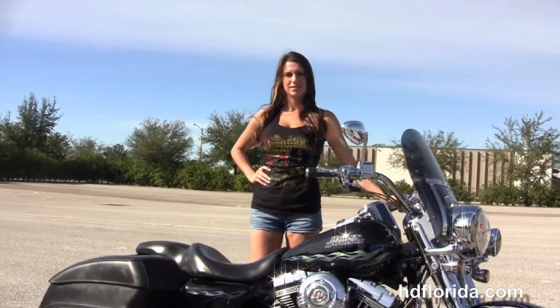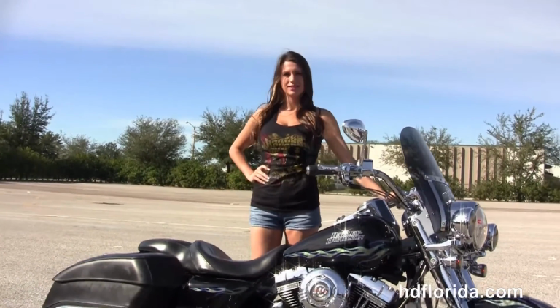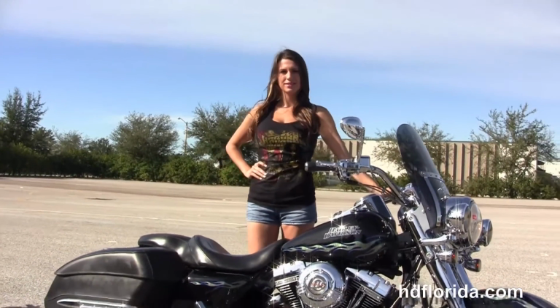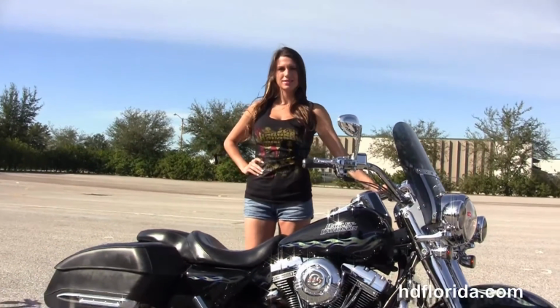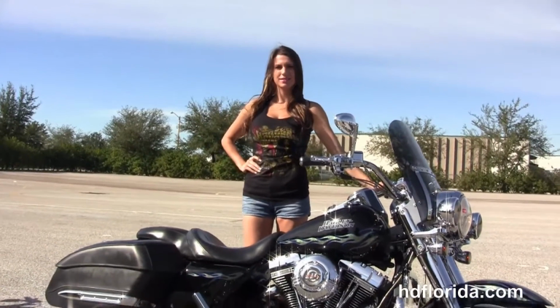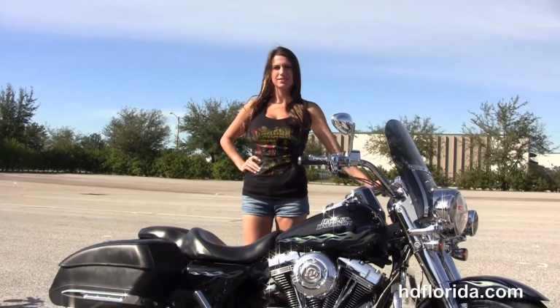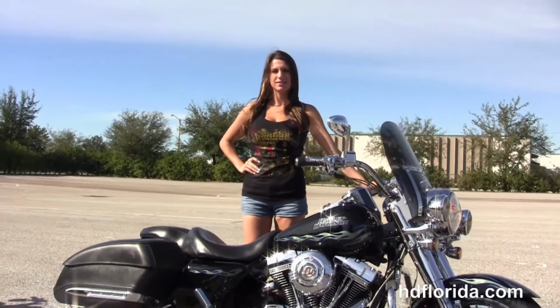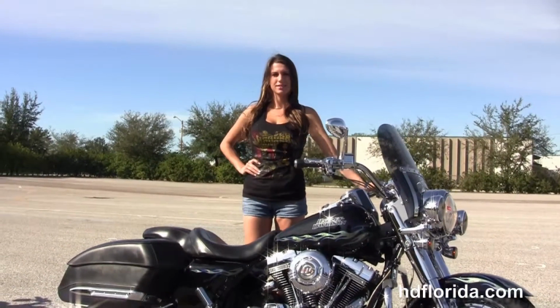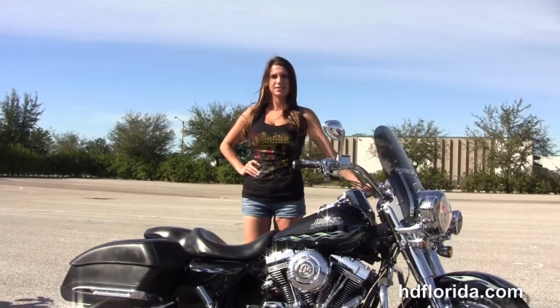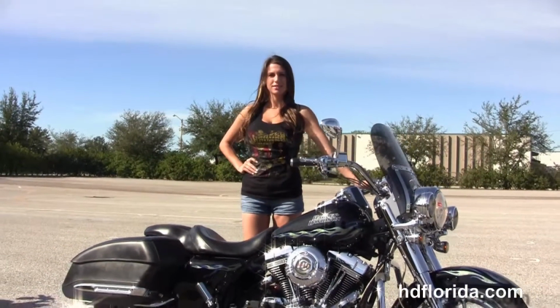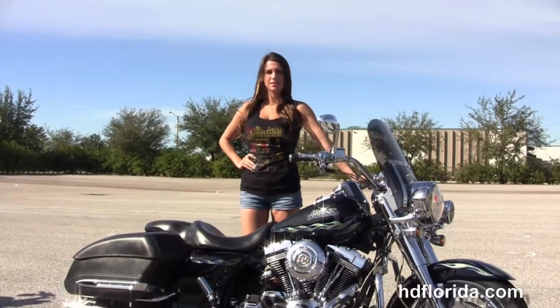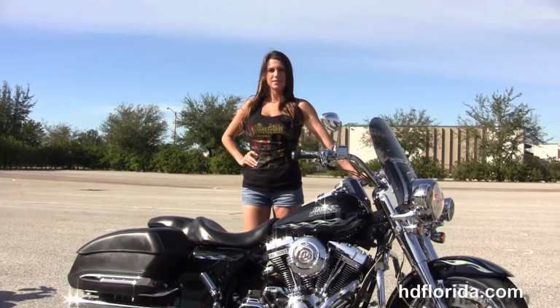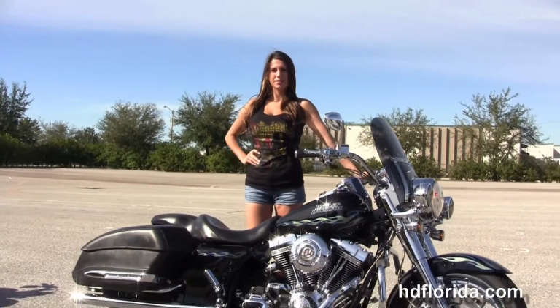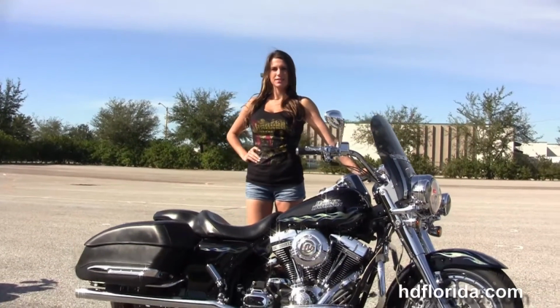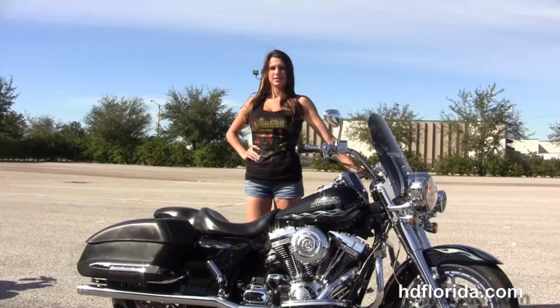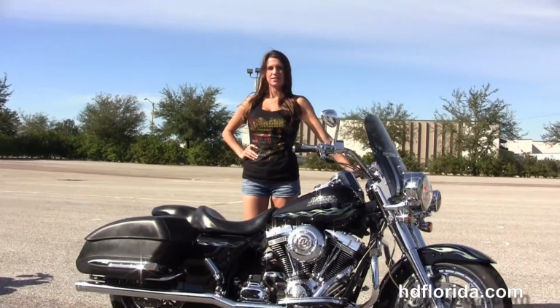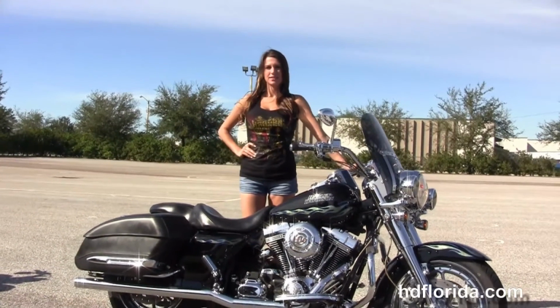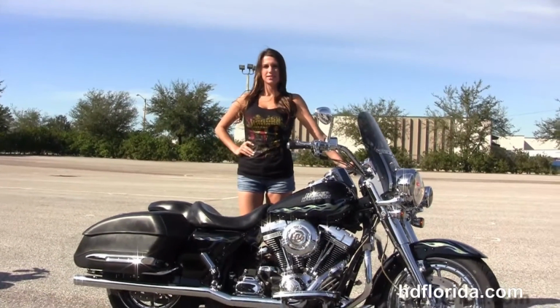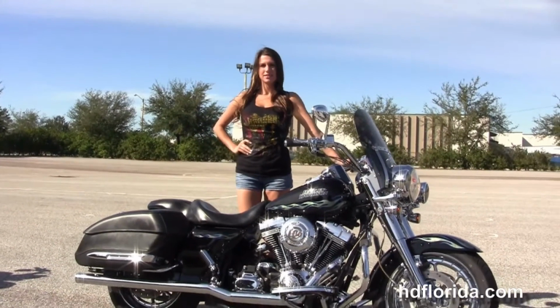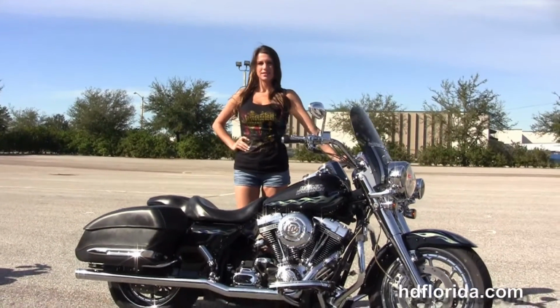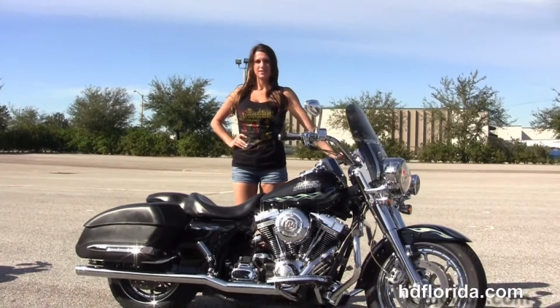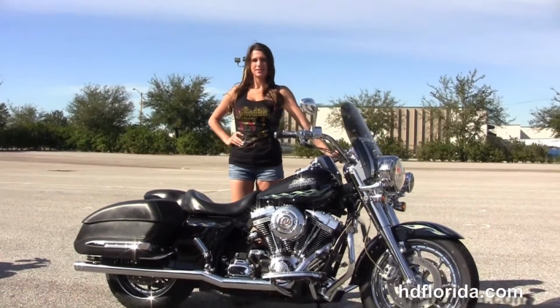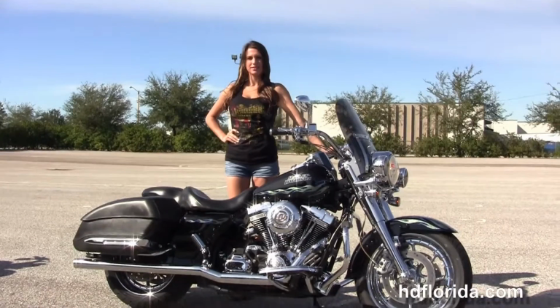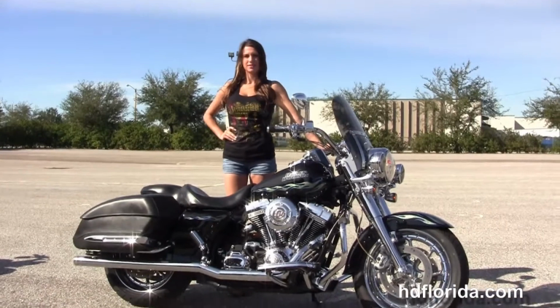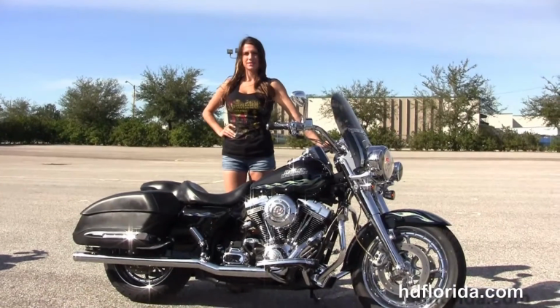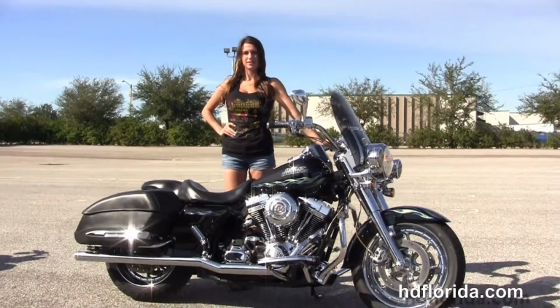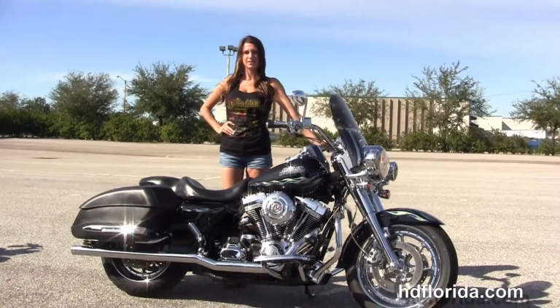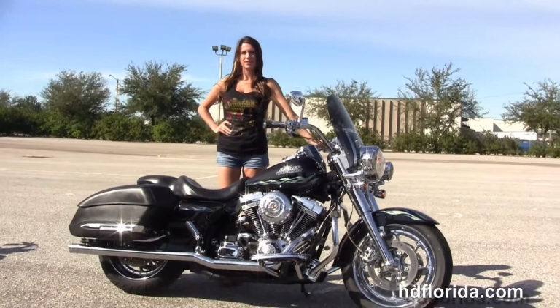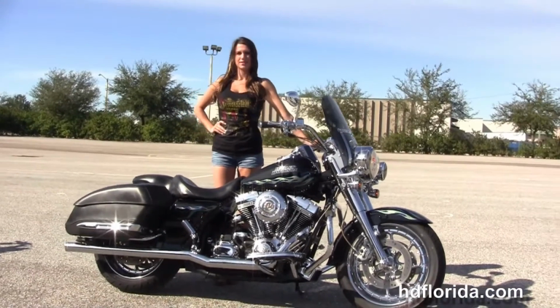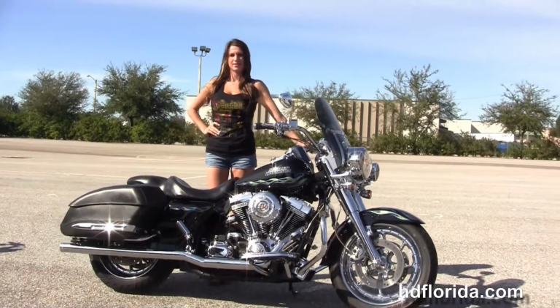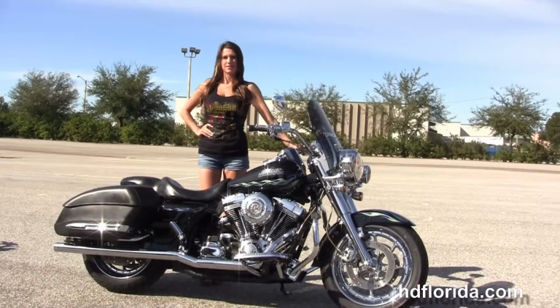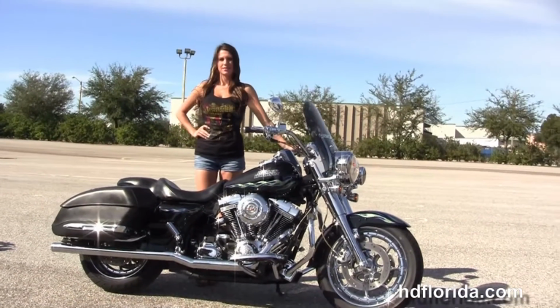Here at the world famous Harley-Davidson of Brandon, all our bikes are fully serviced and safety inspected. We take anything on trade —